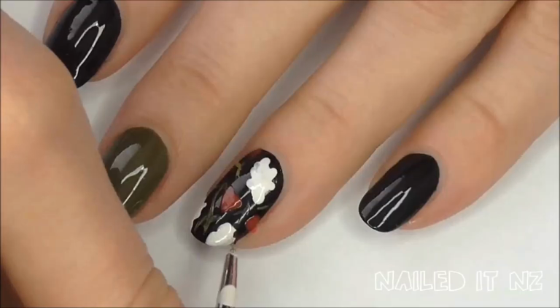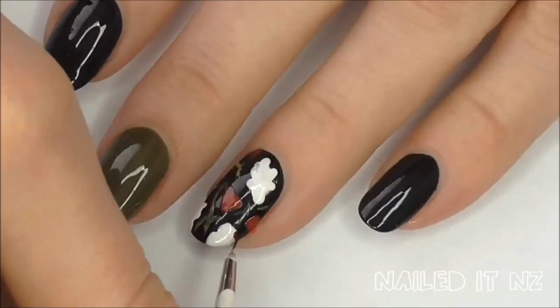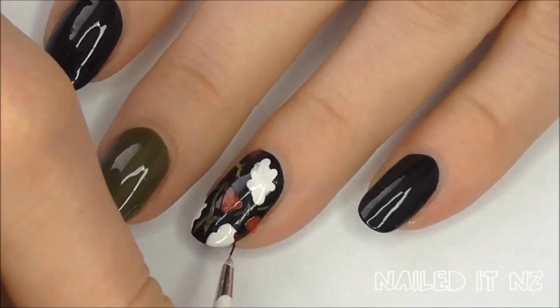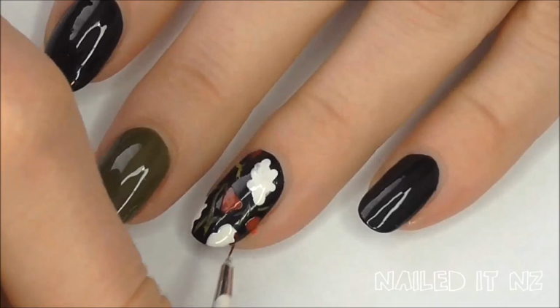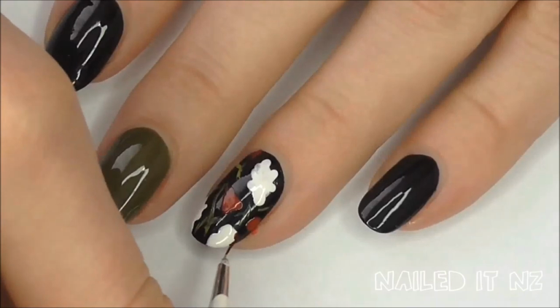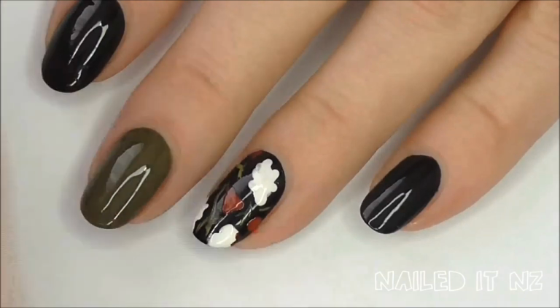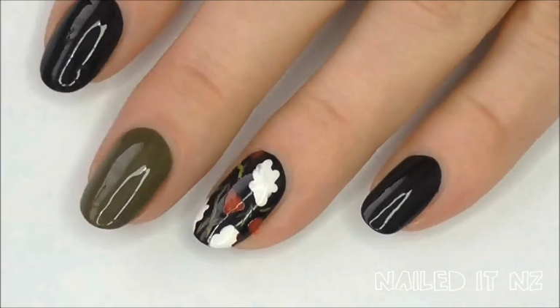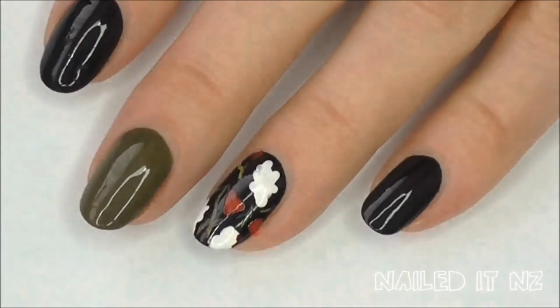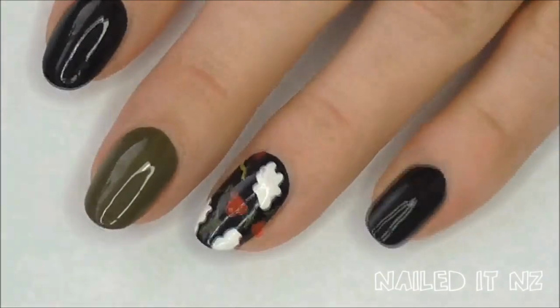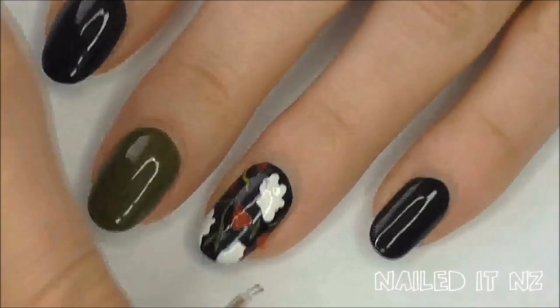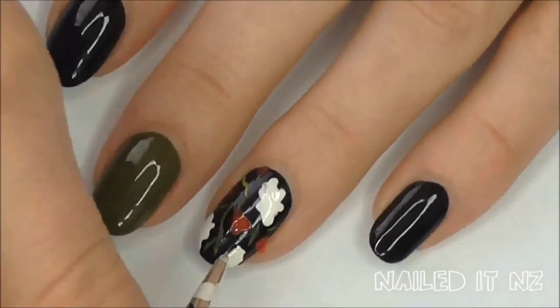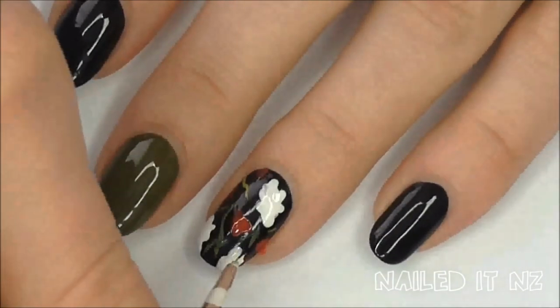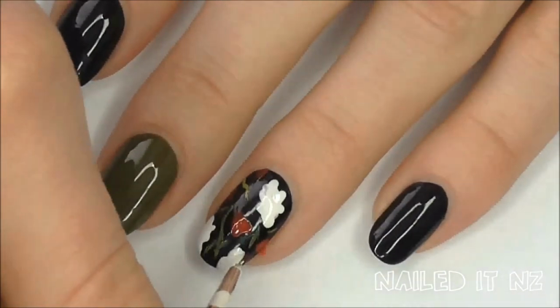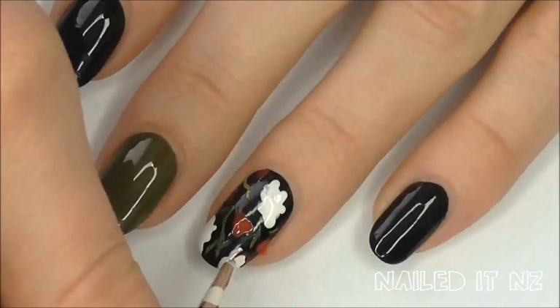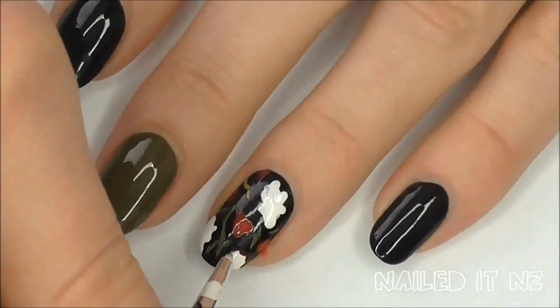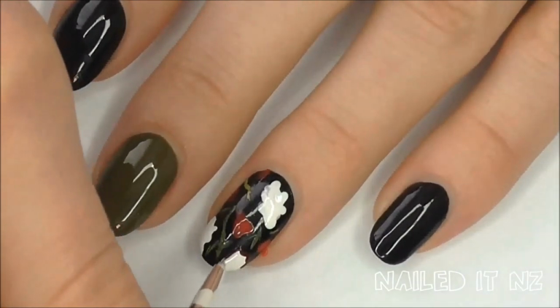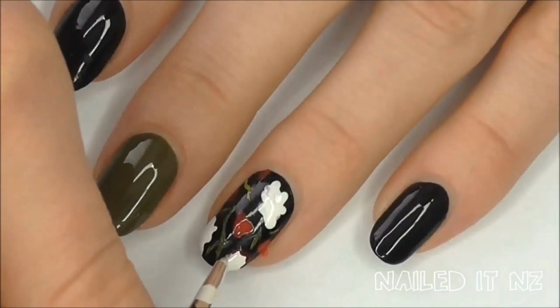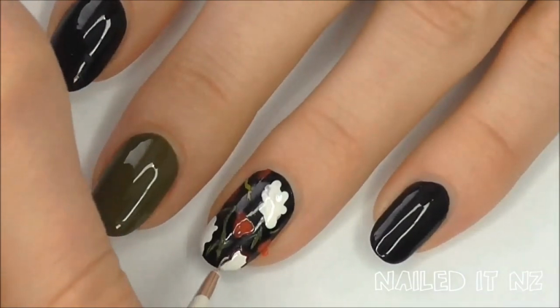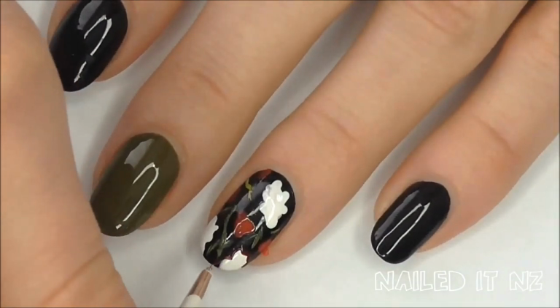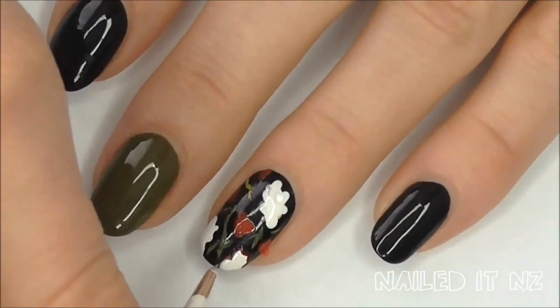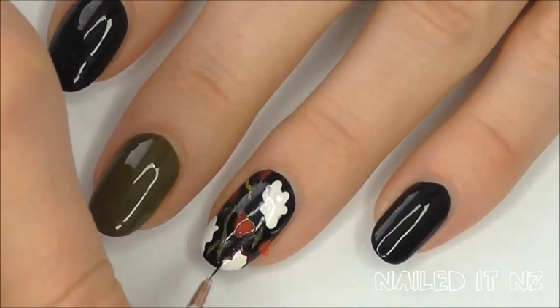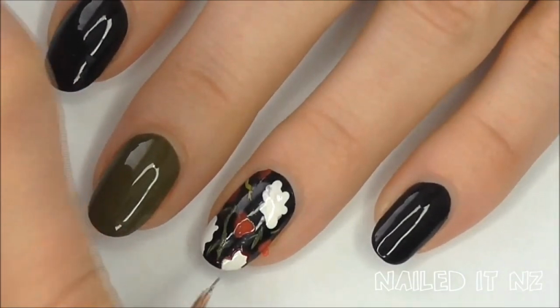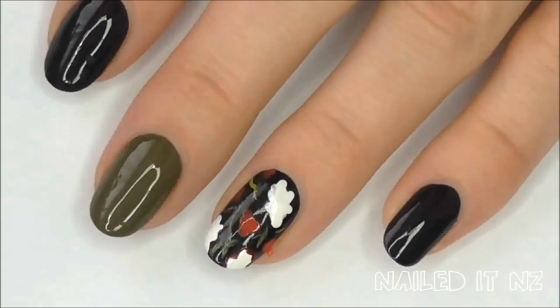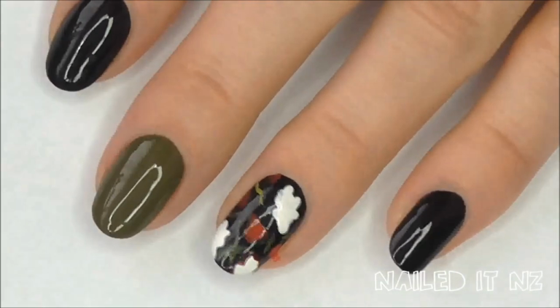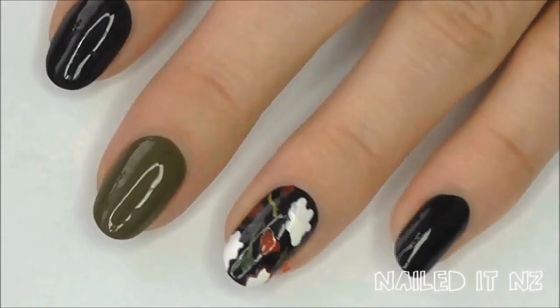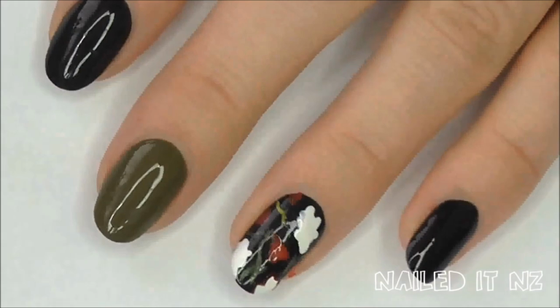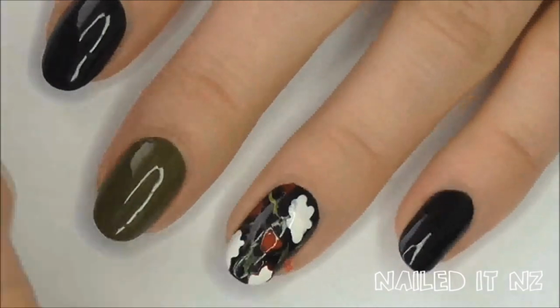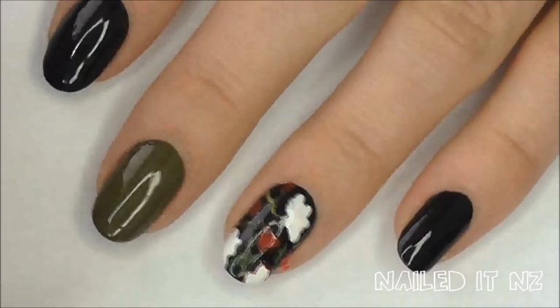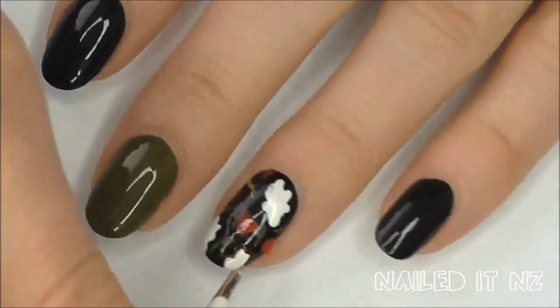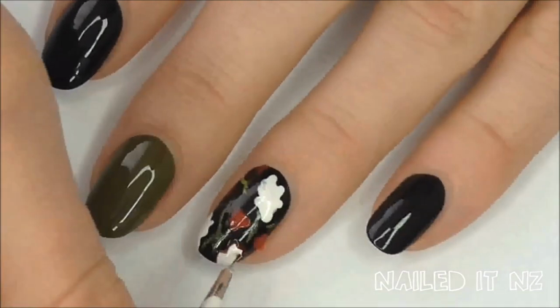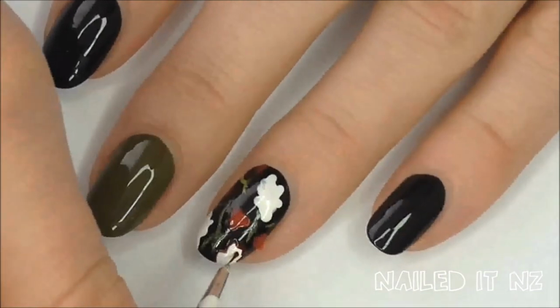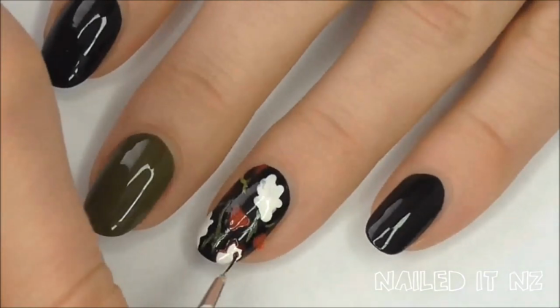It's a bit hard to see what I'm doing here but I grabbed a dark red and am outlining the white flowers, and just doing a couple of swirls in the middle of them.